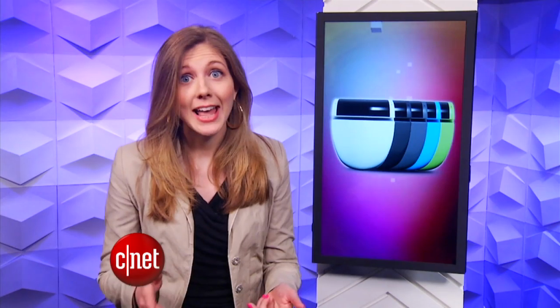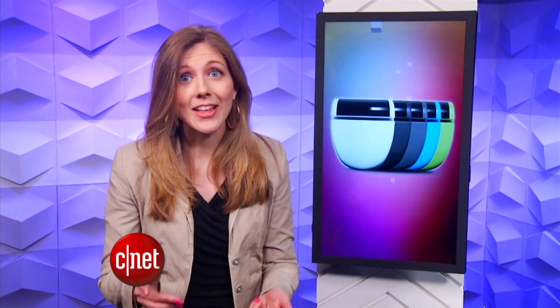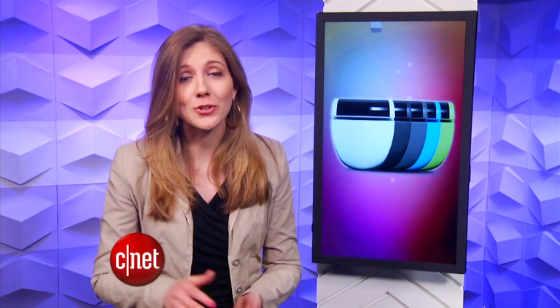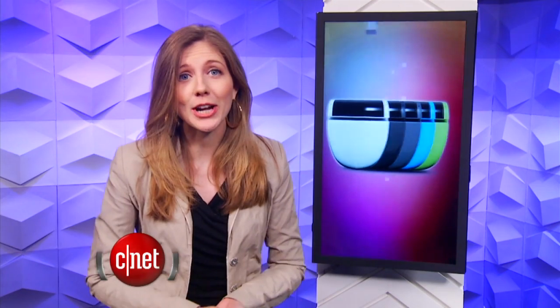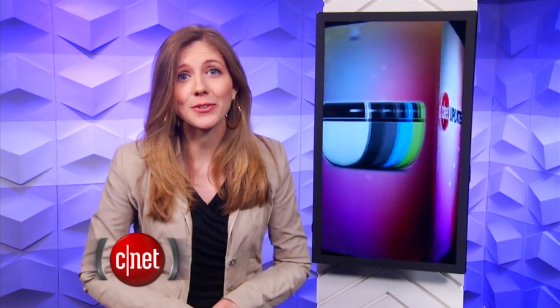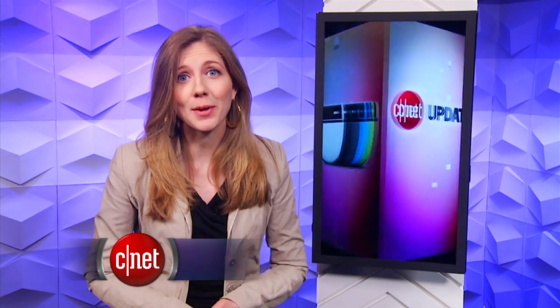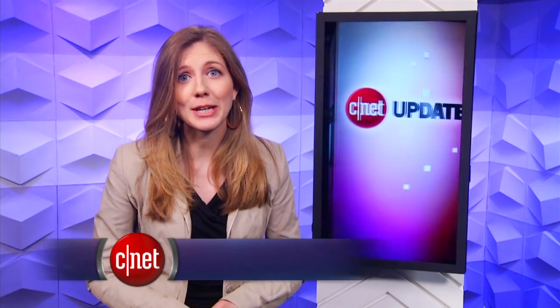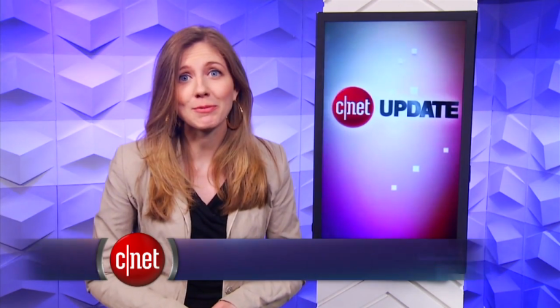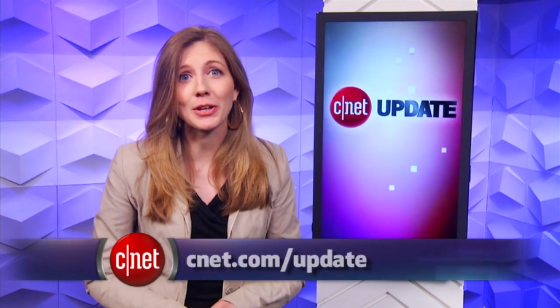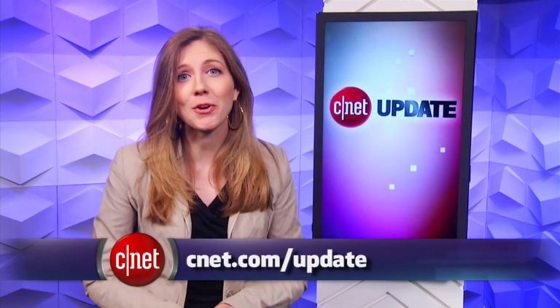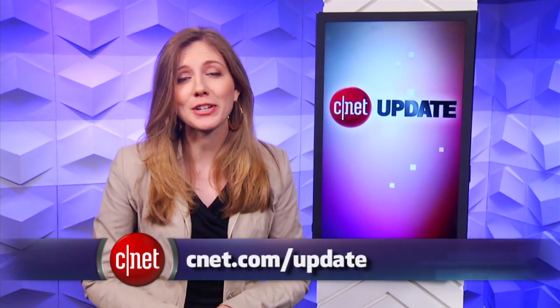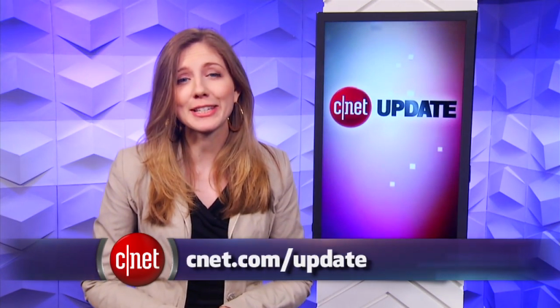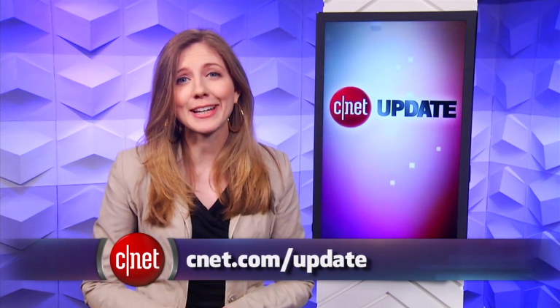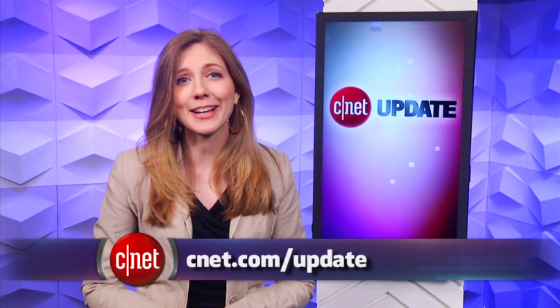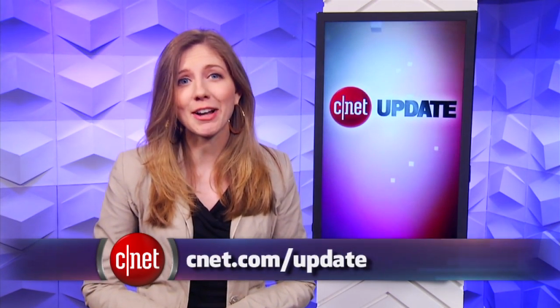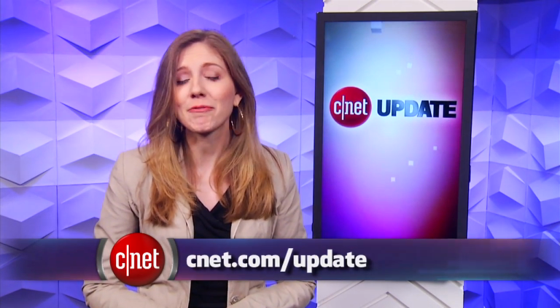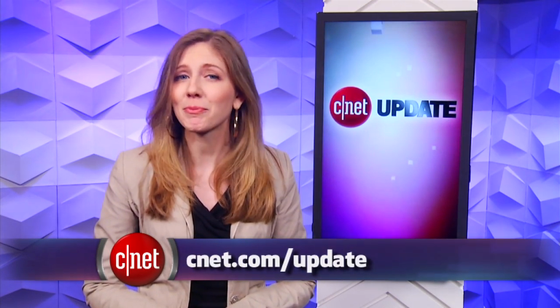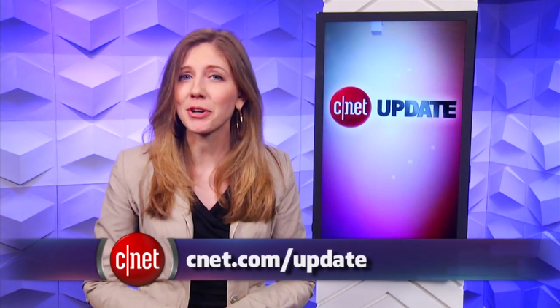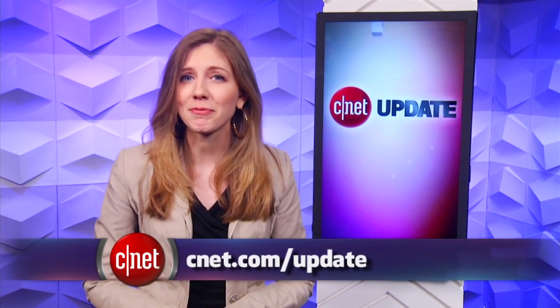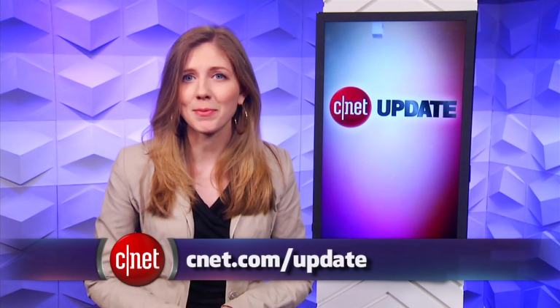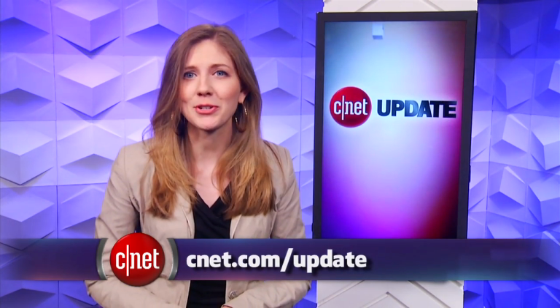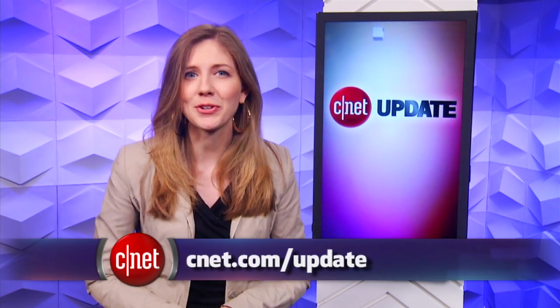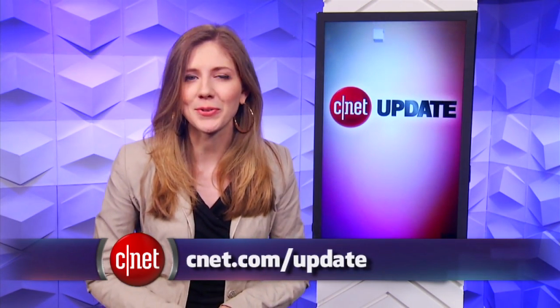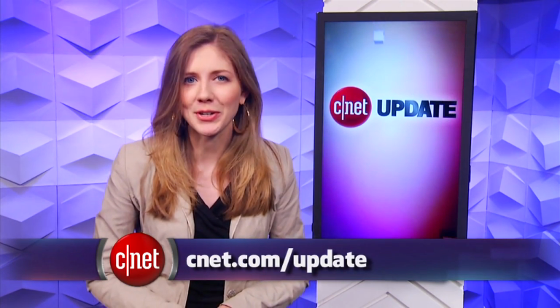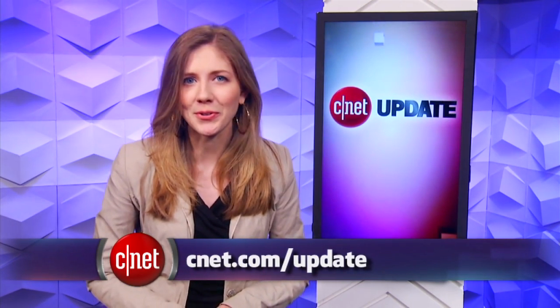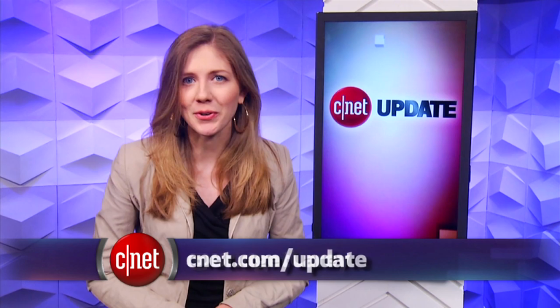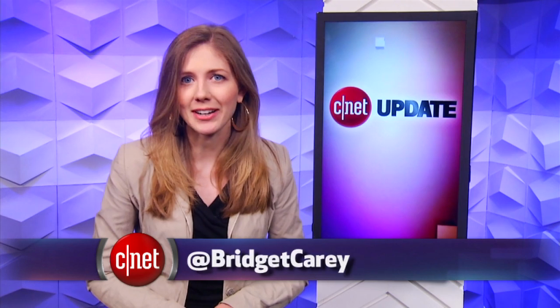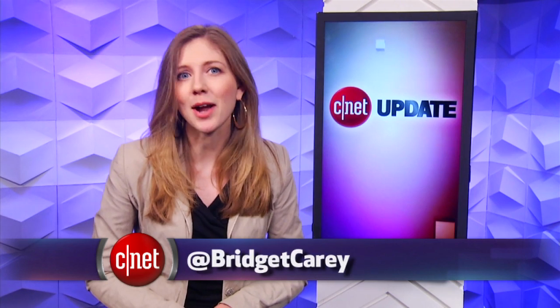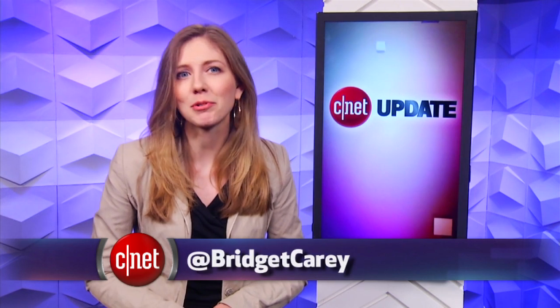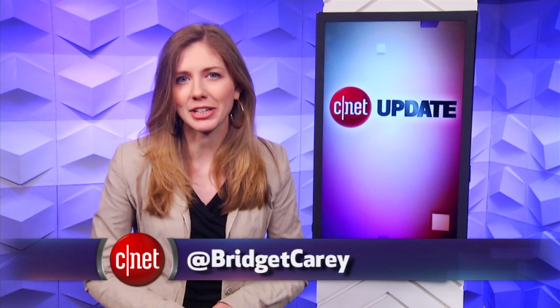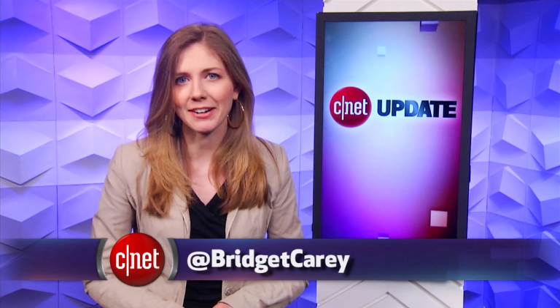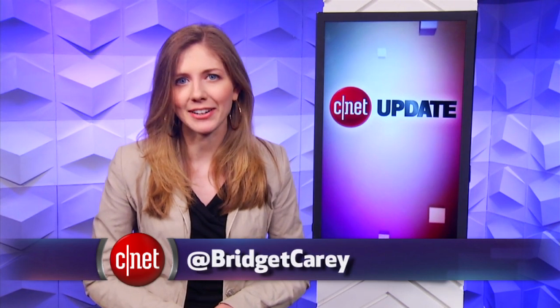That's your tech news update. You can head over to CNET.com for more. From our studios in New York, I'm Bridget Carey.